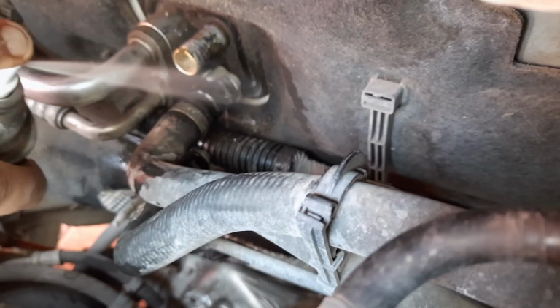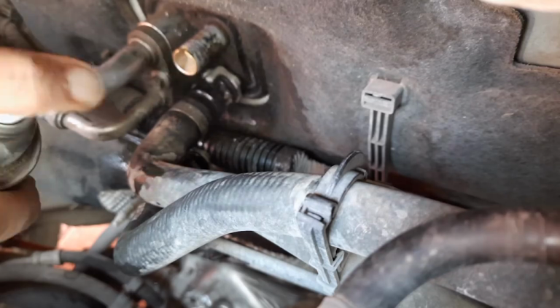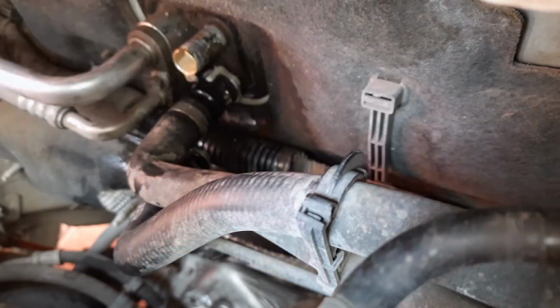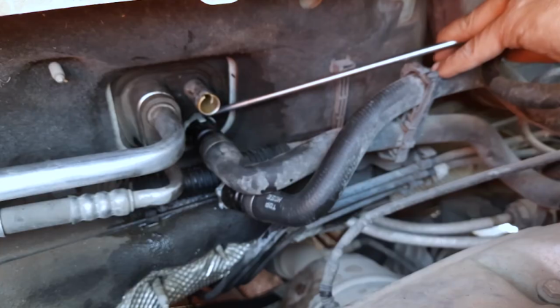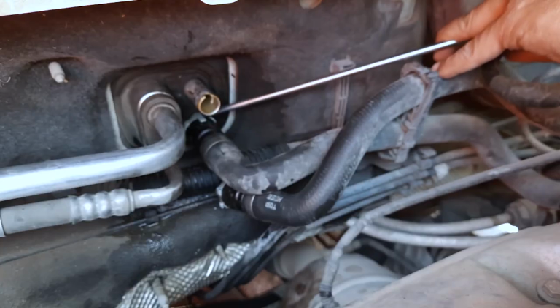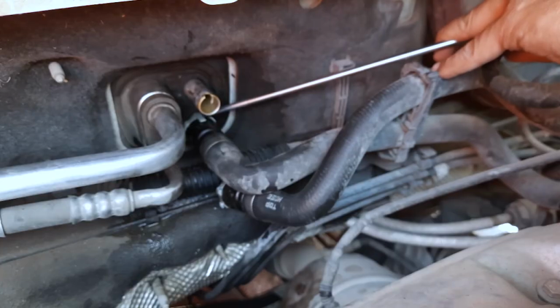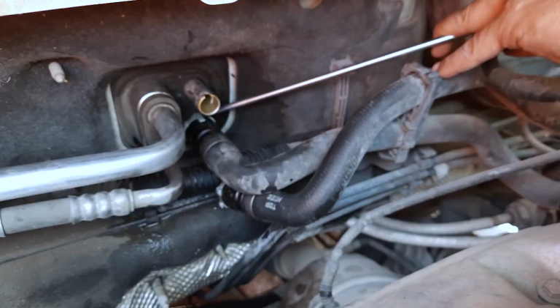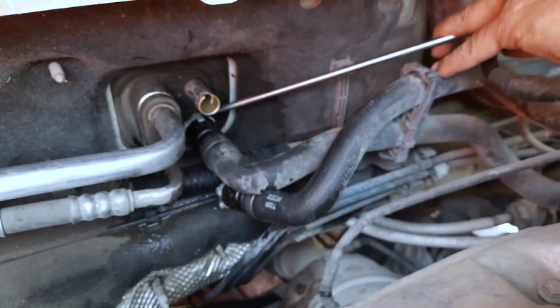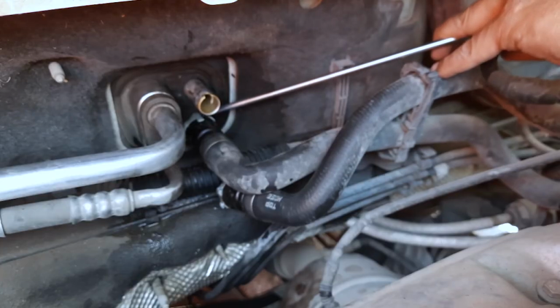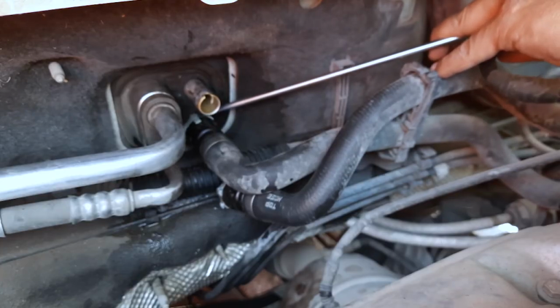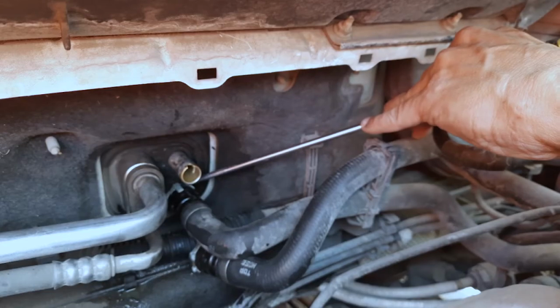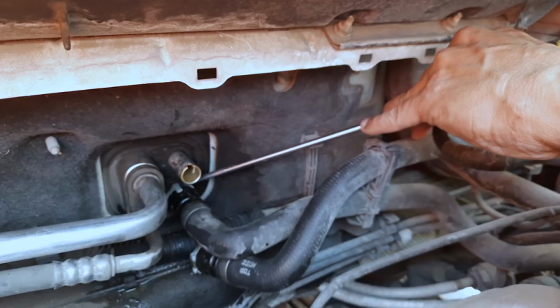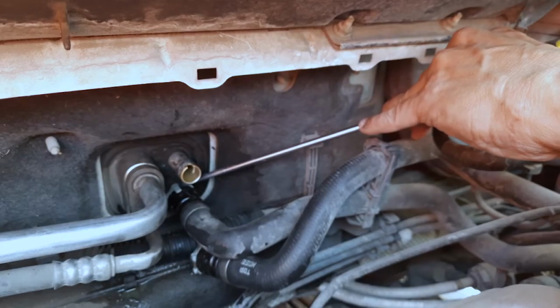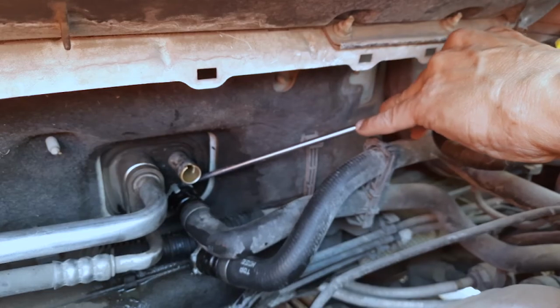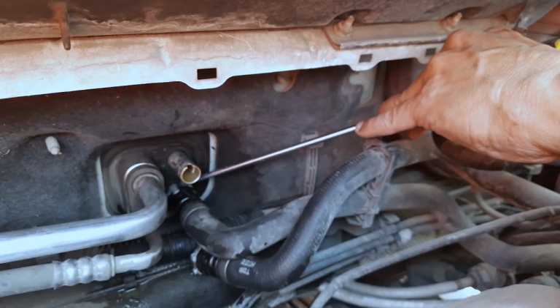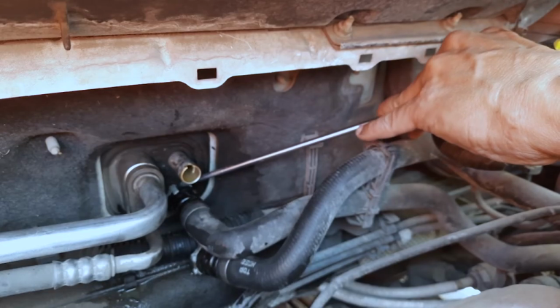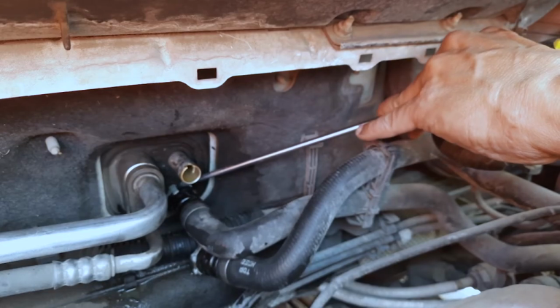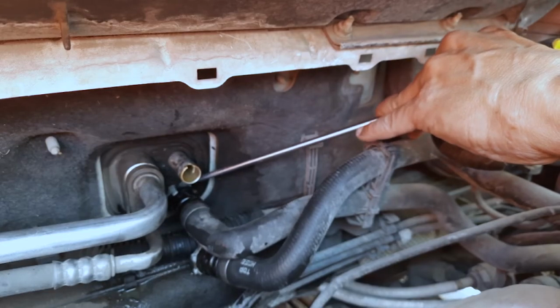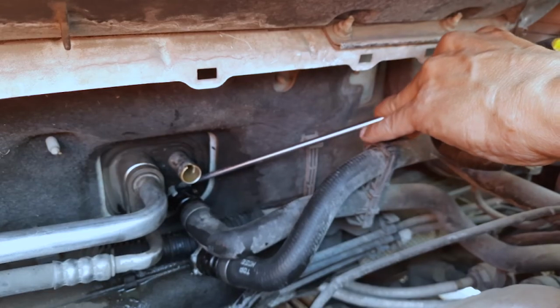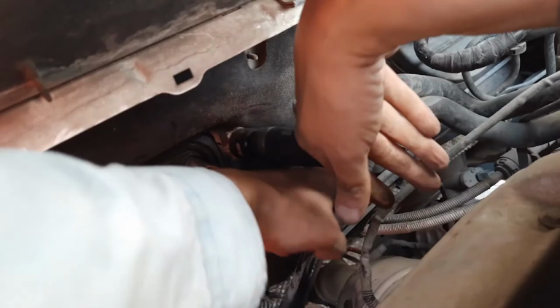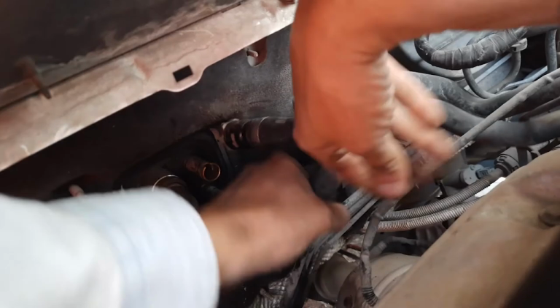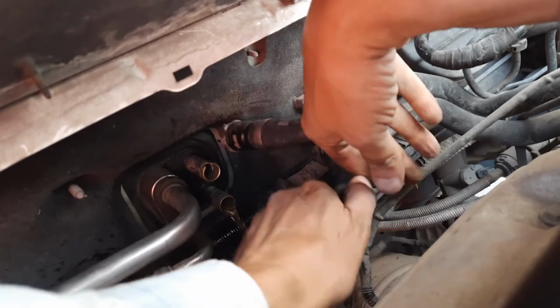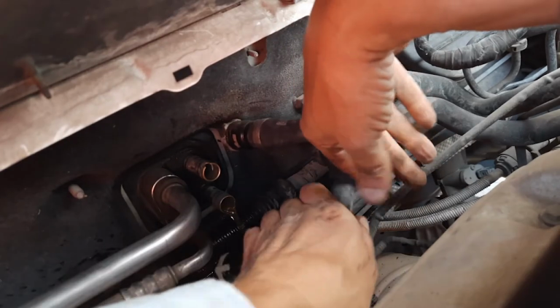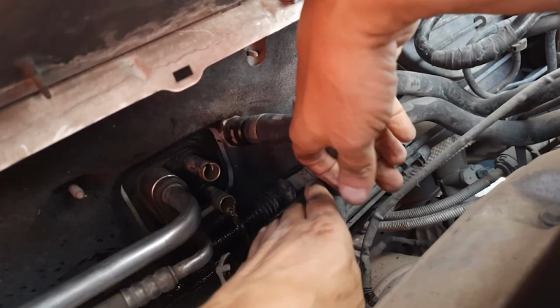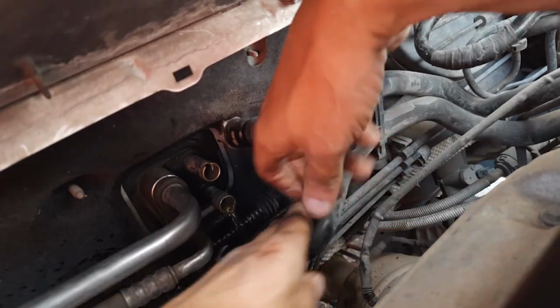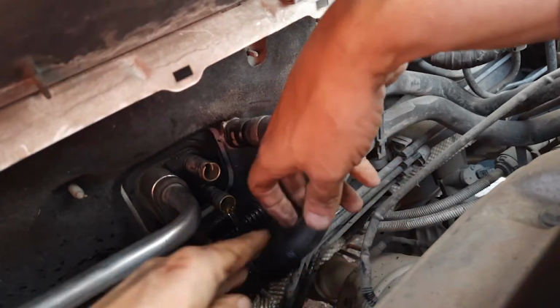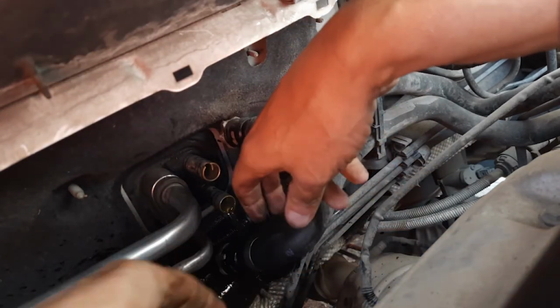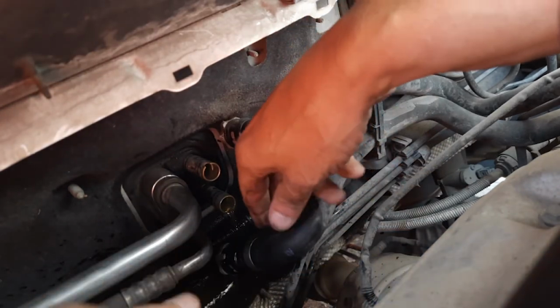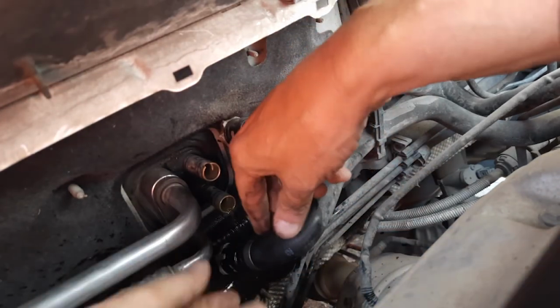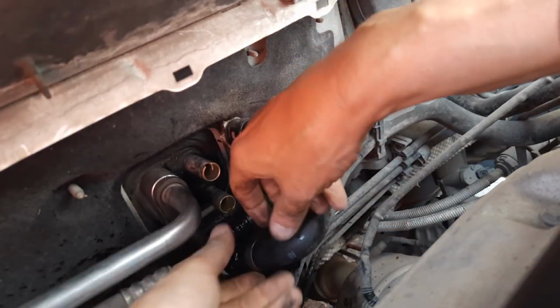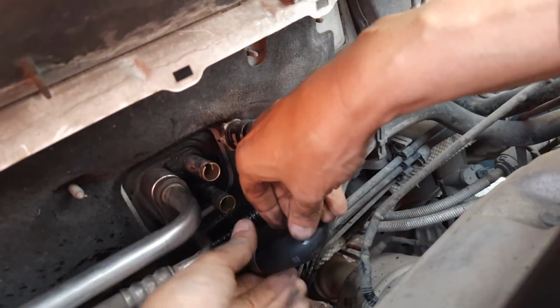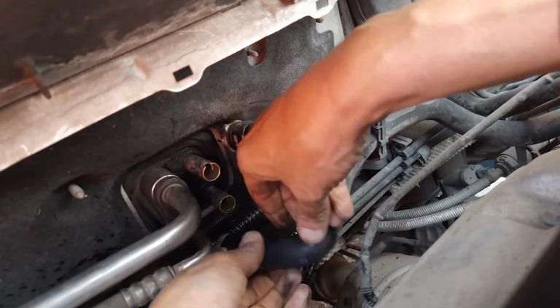I then repeated the same process for the lower clamp and hose. I had to twist the hose and the clamp slightly to the right before it could be released.